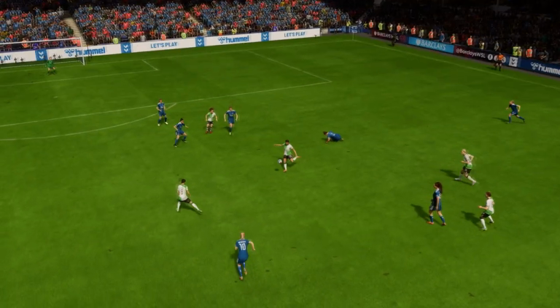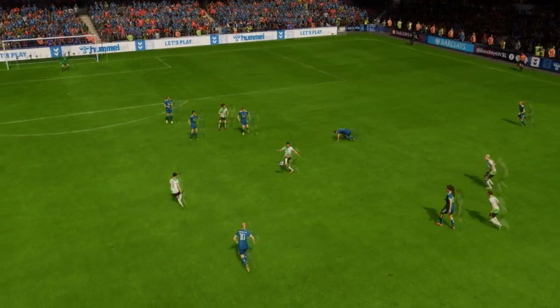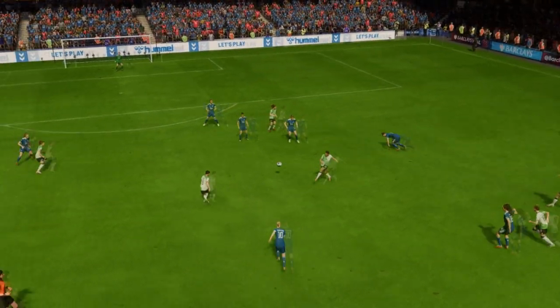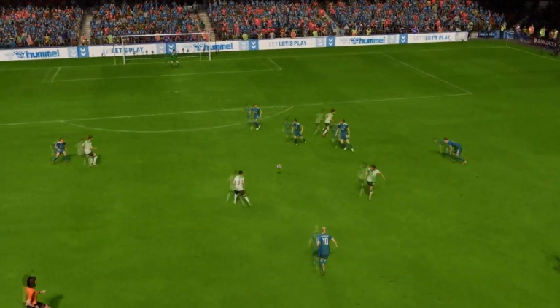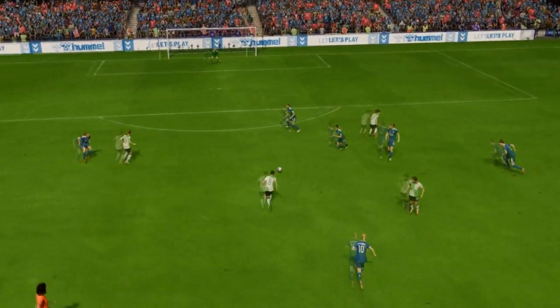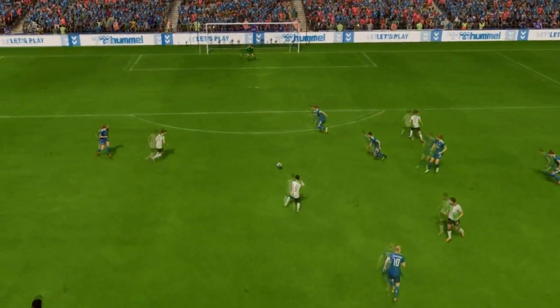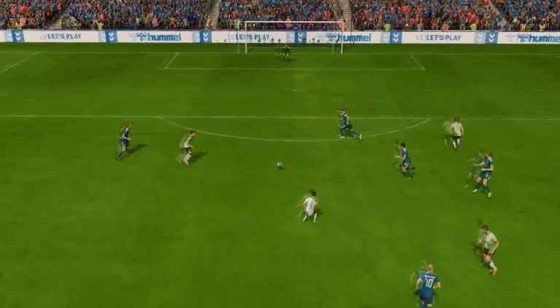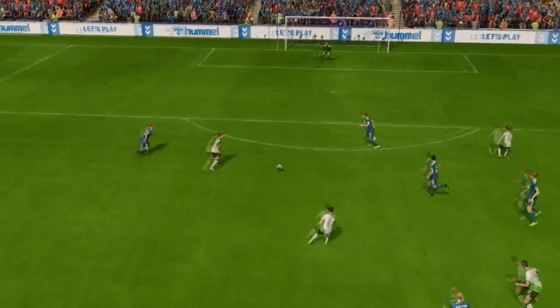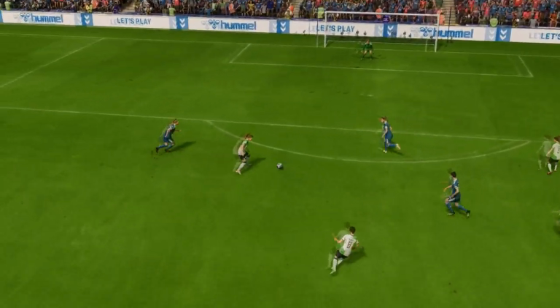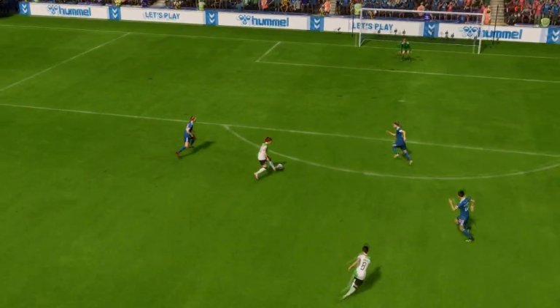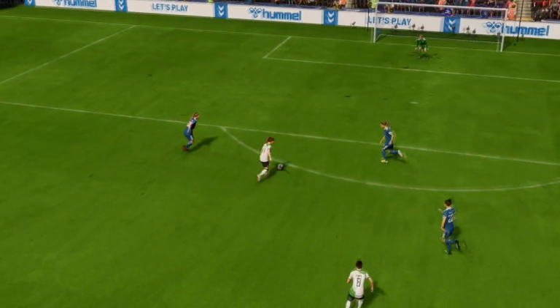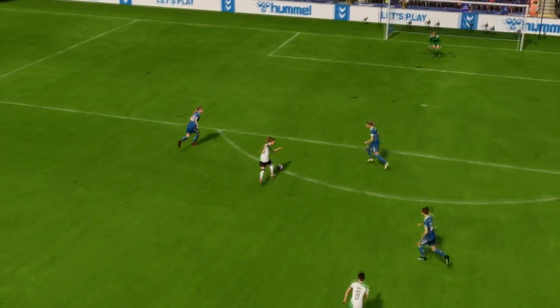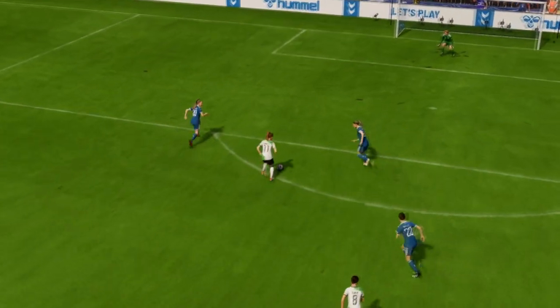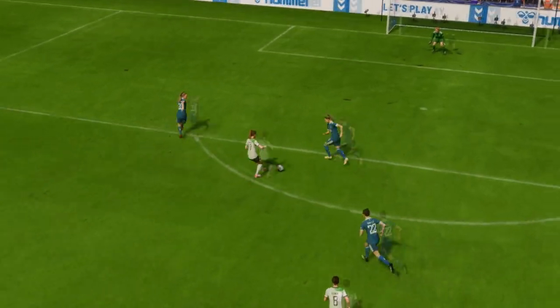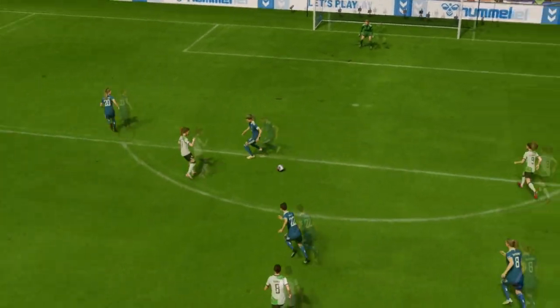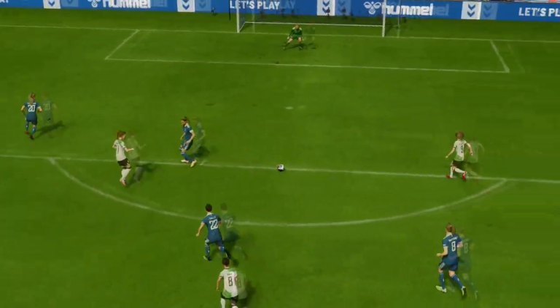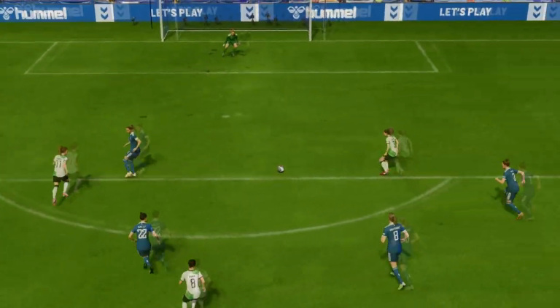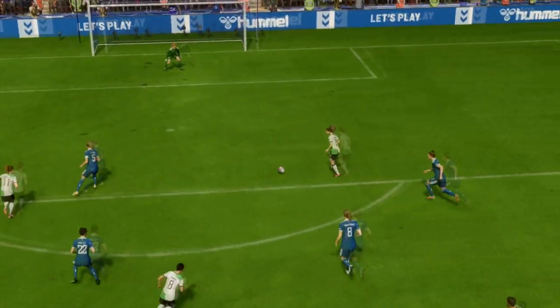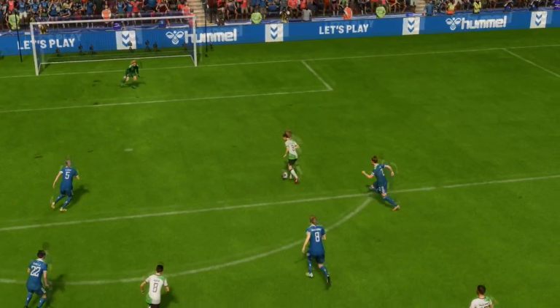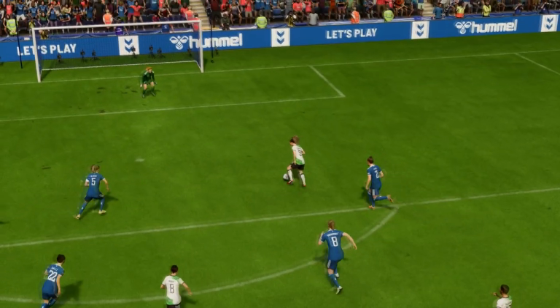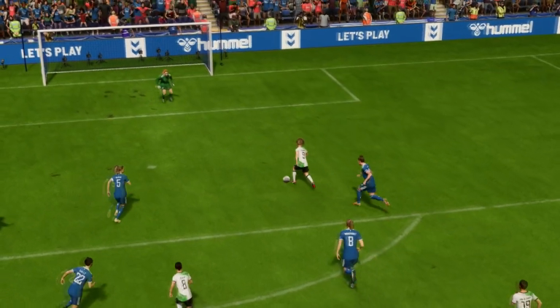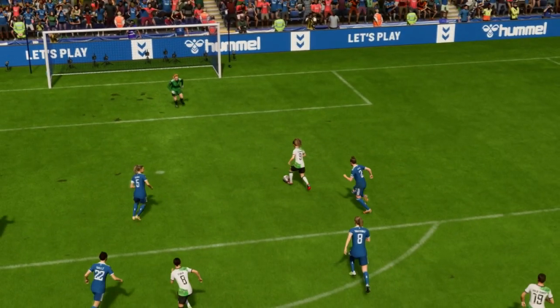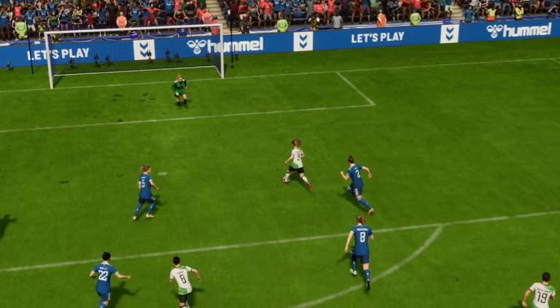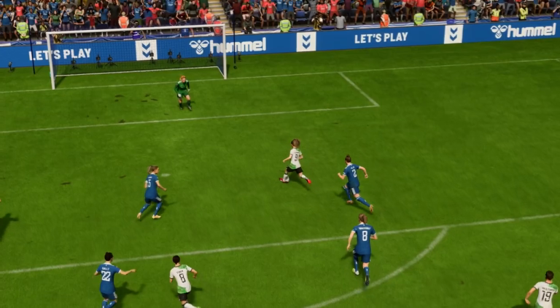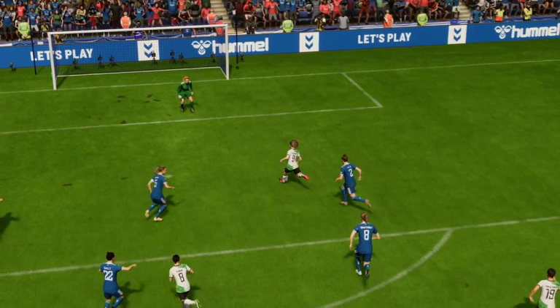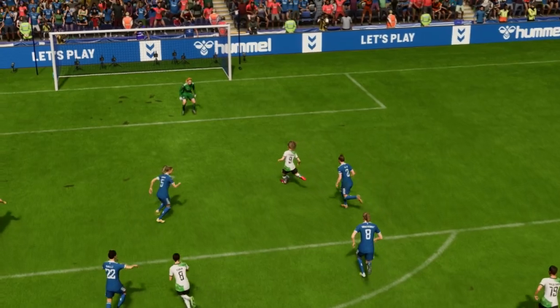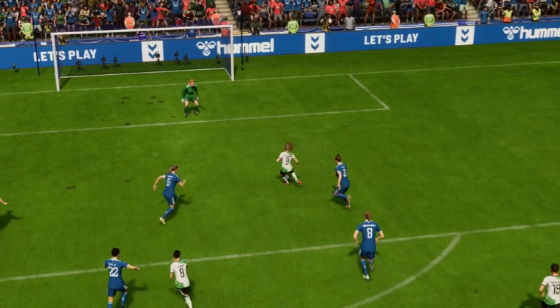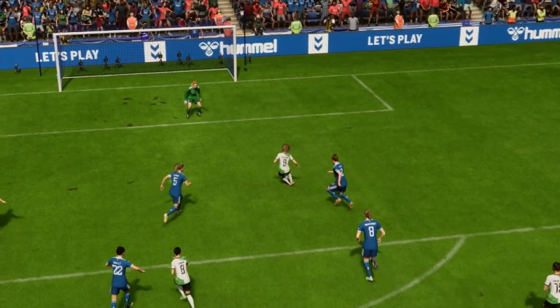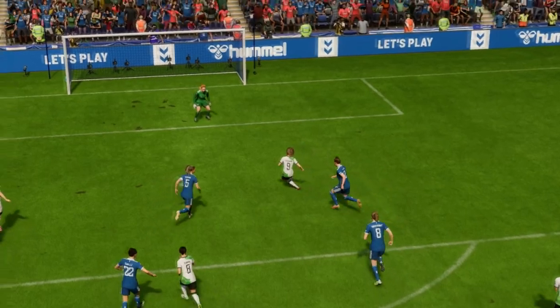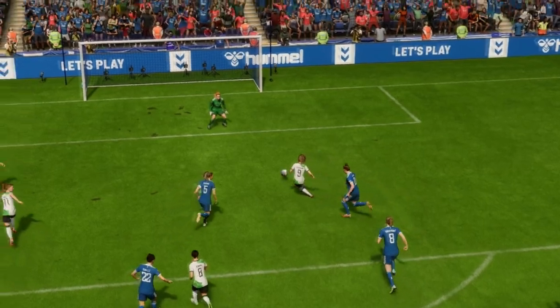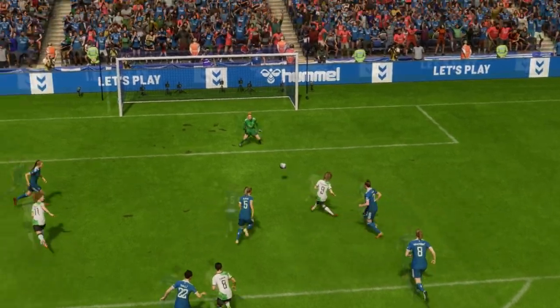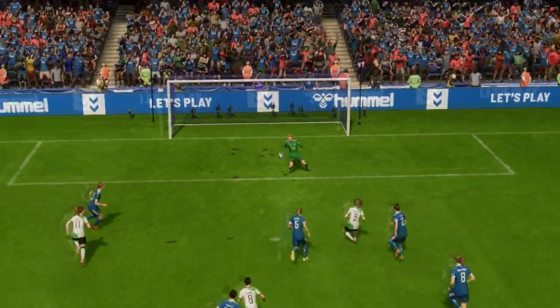Just look at the defending here — the keeper is left totally exposed. It's an easy goal in the end, but well taken.